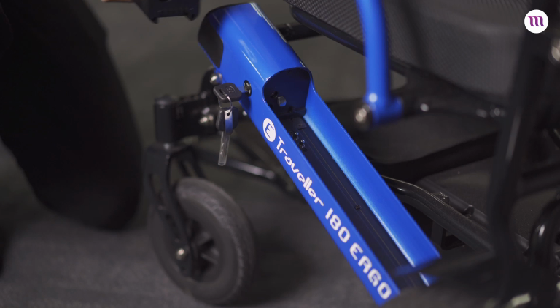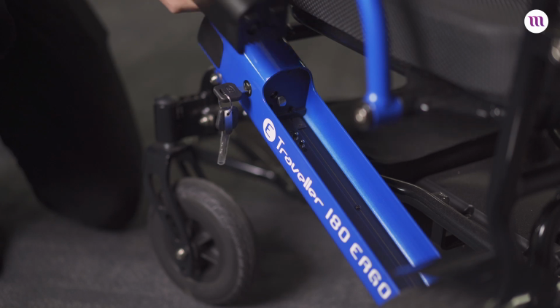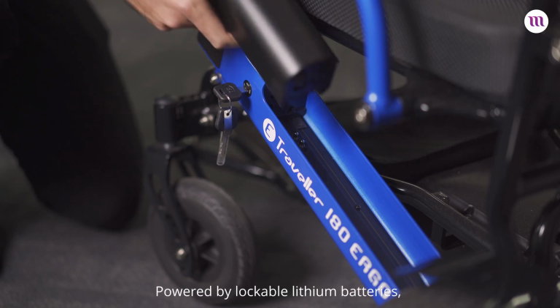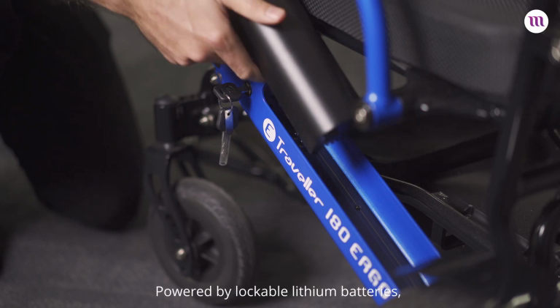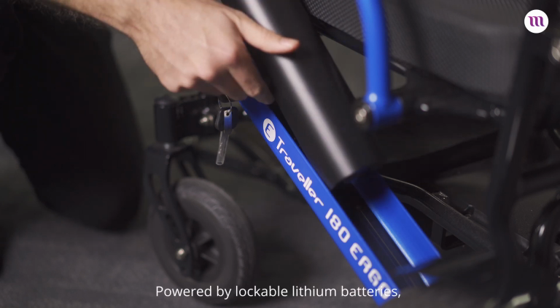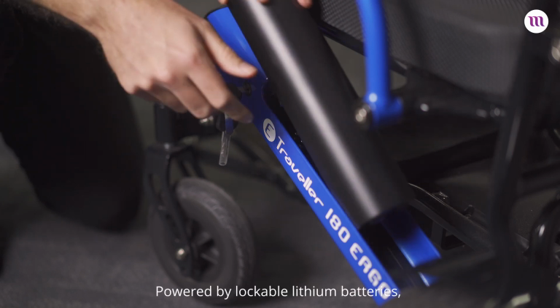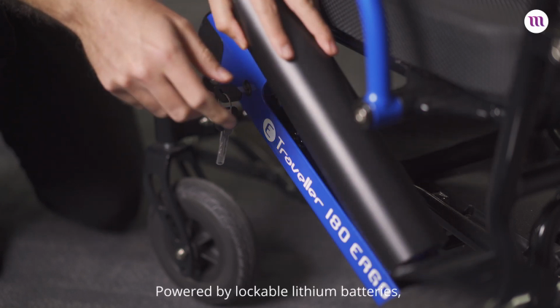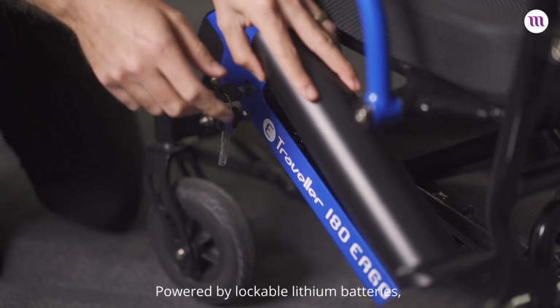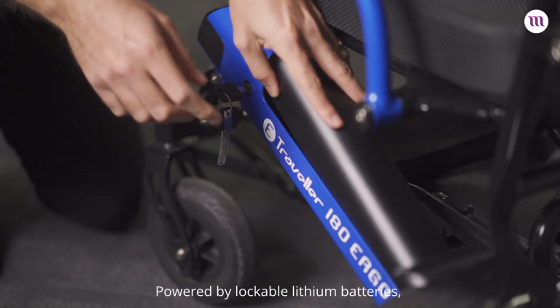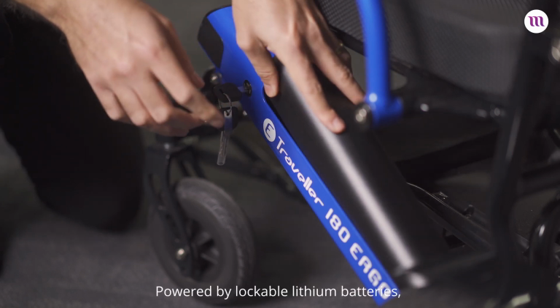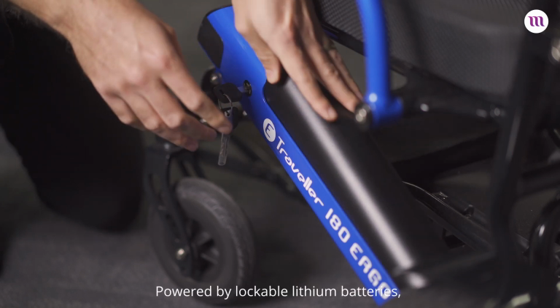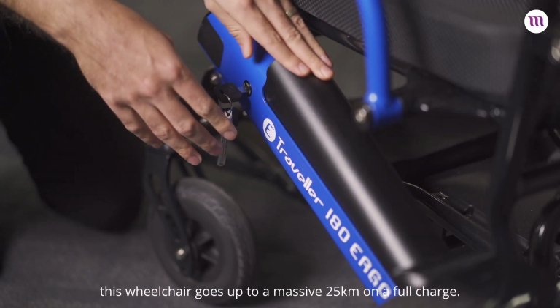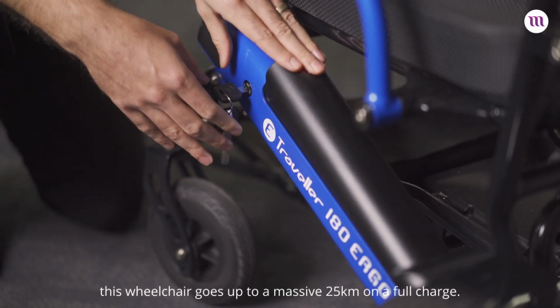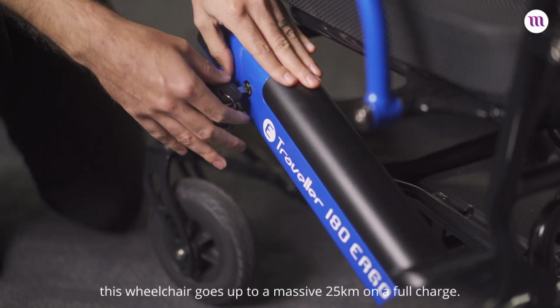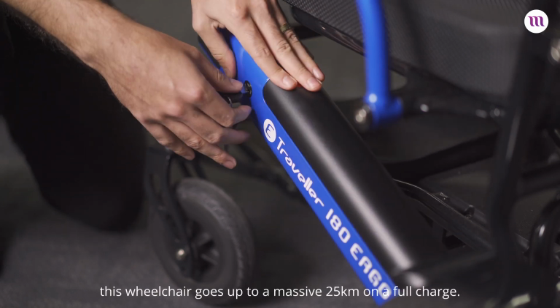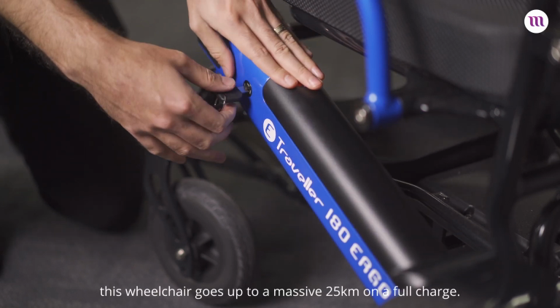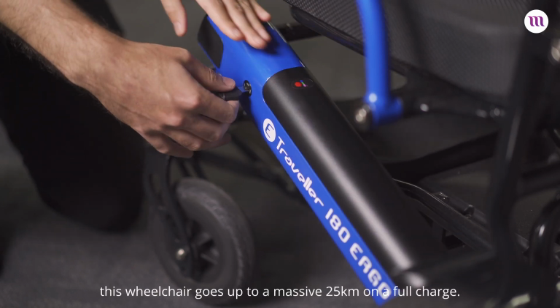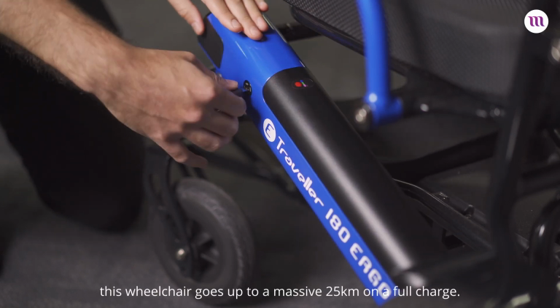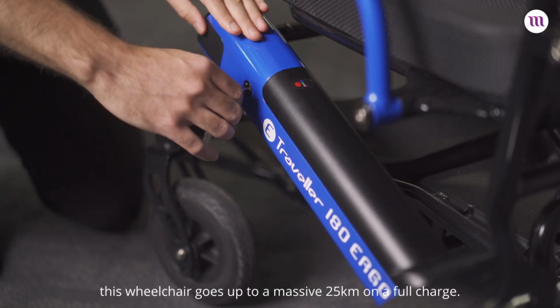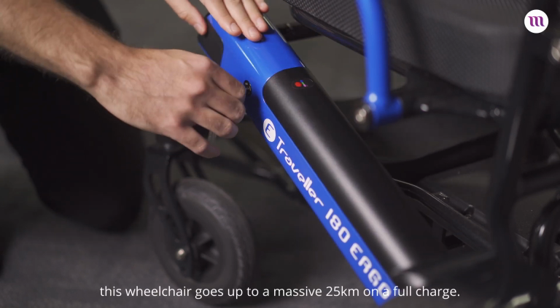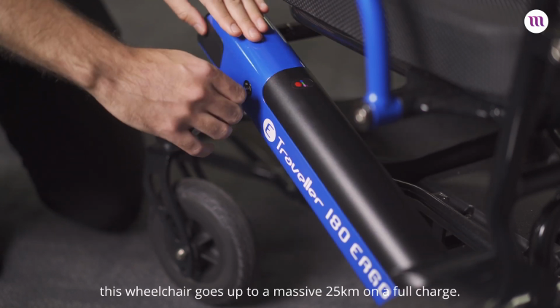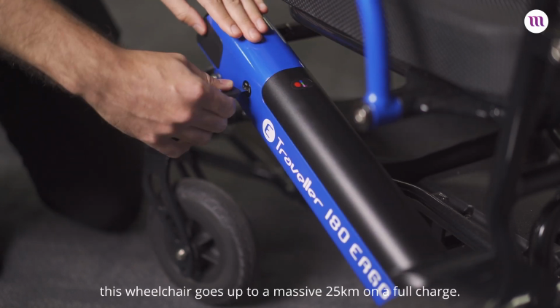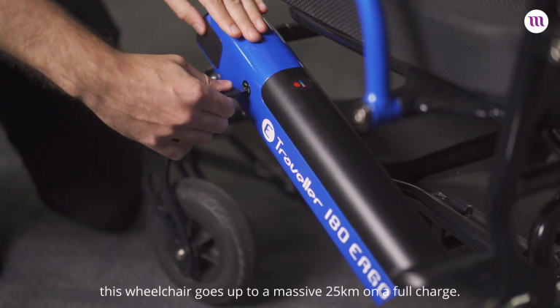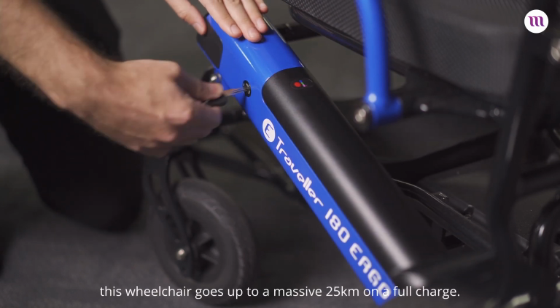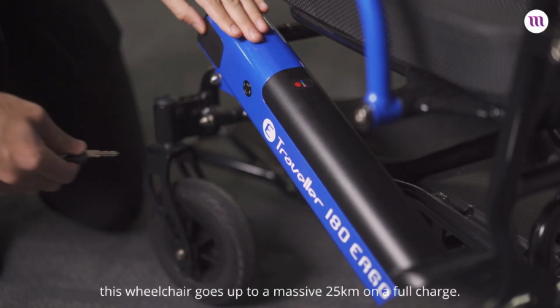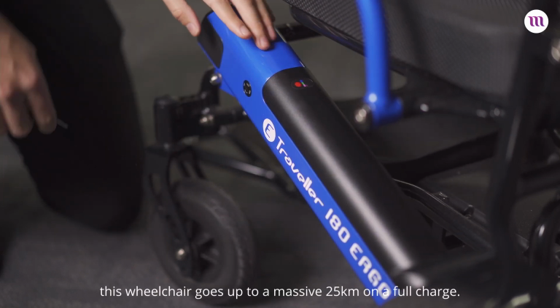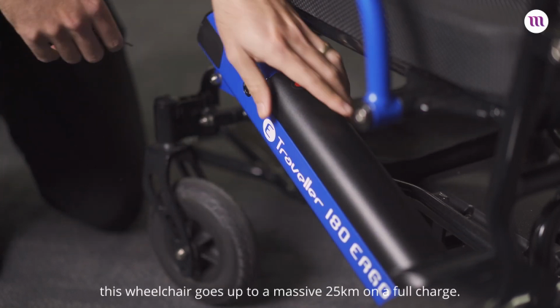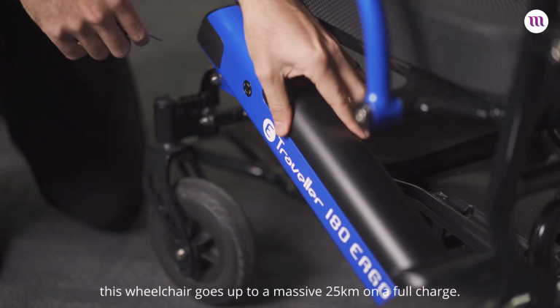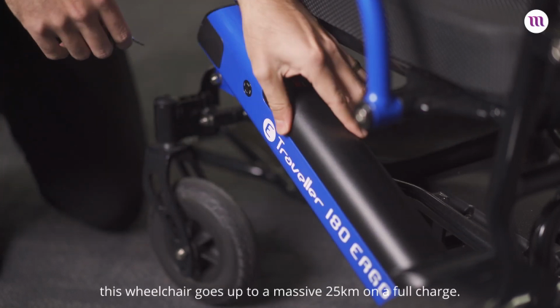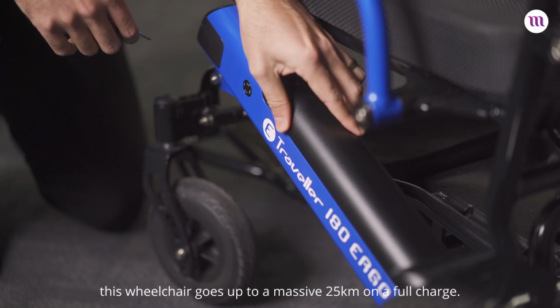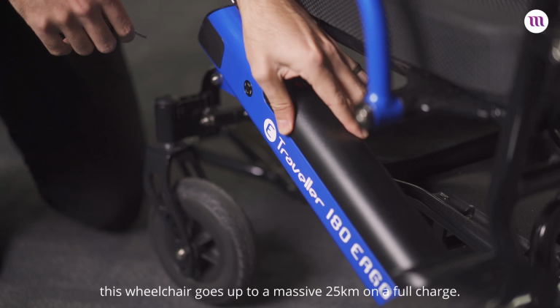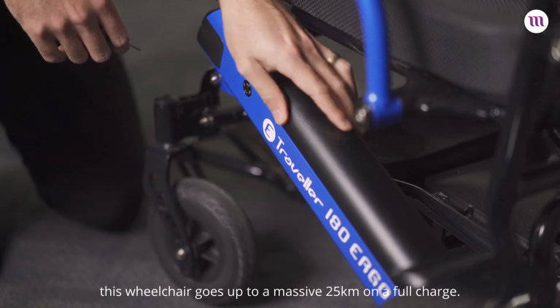Powered by lockable lithium batteries, this wheelchair goes up to a massive 25km on a full charge.